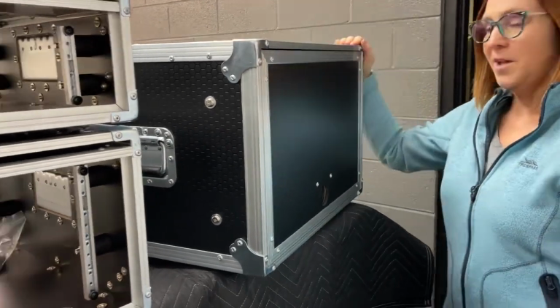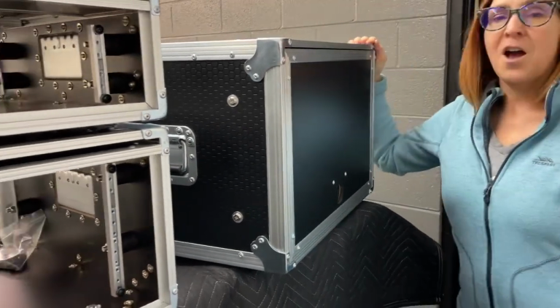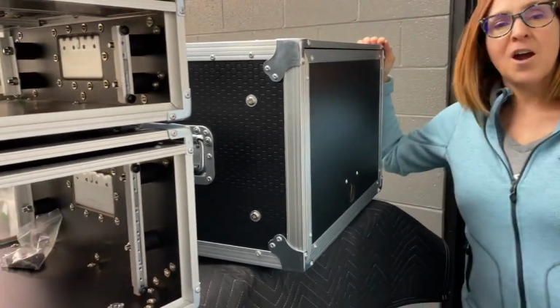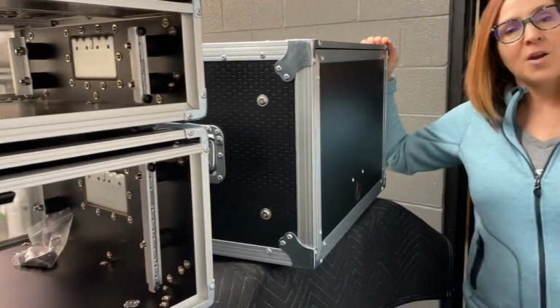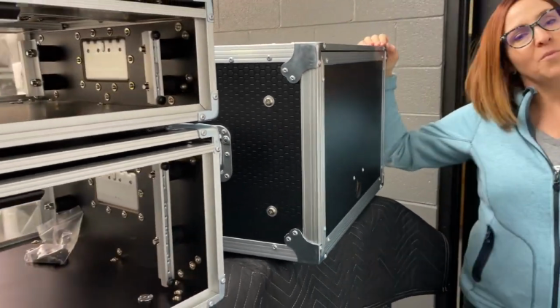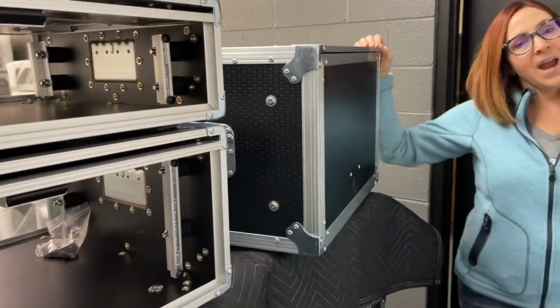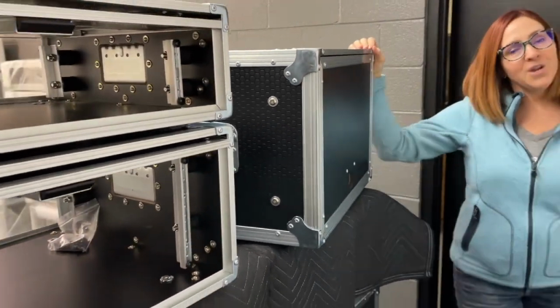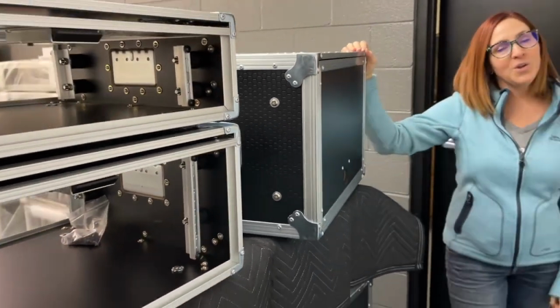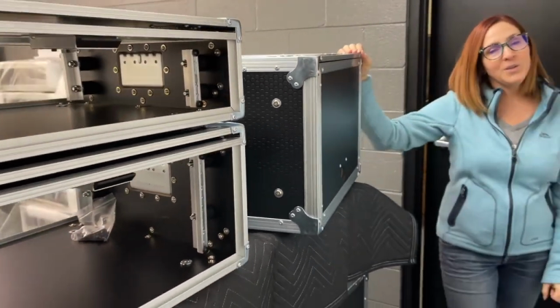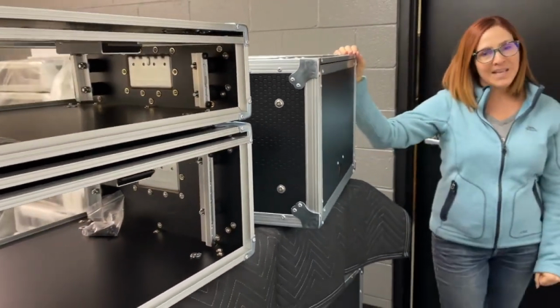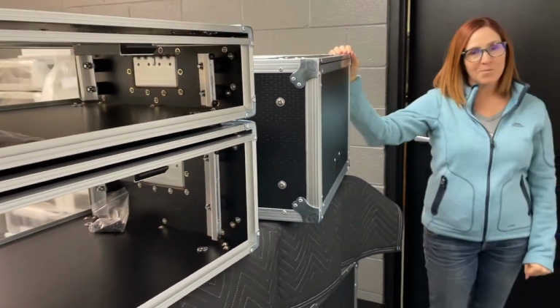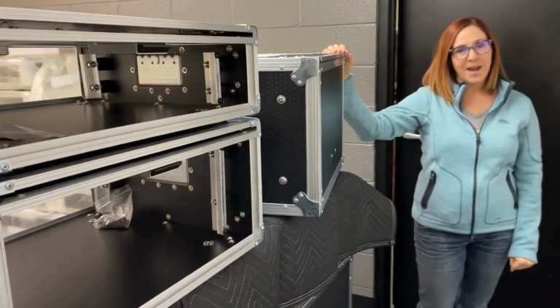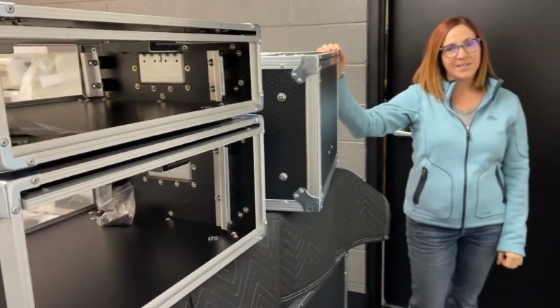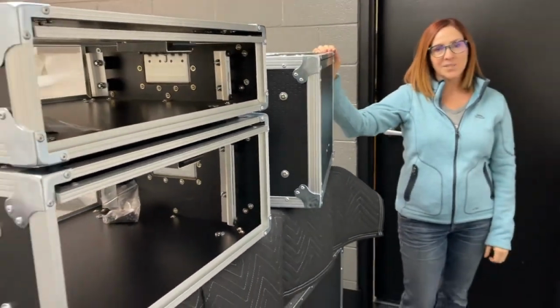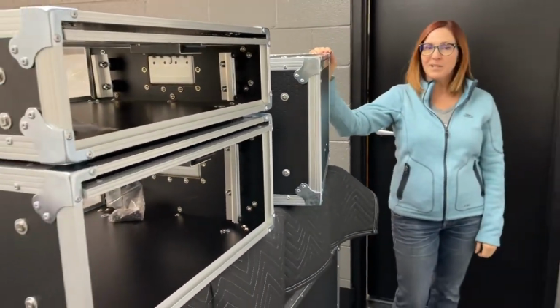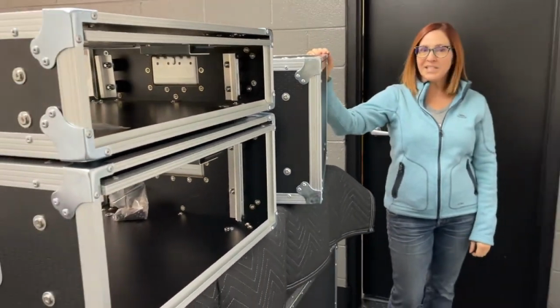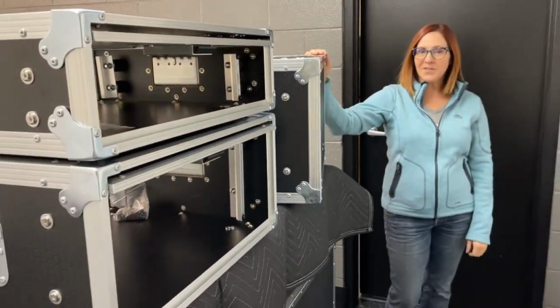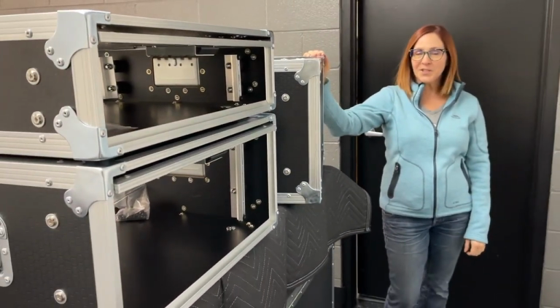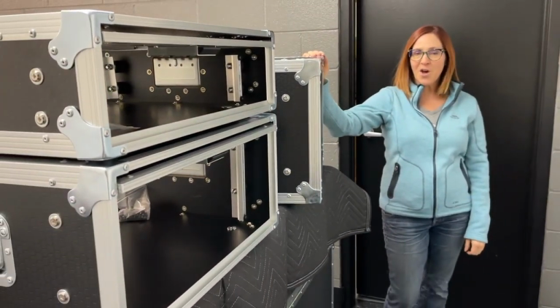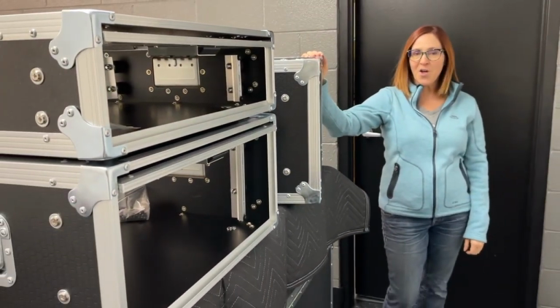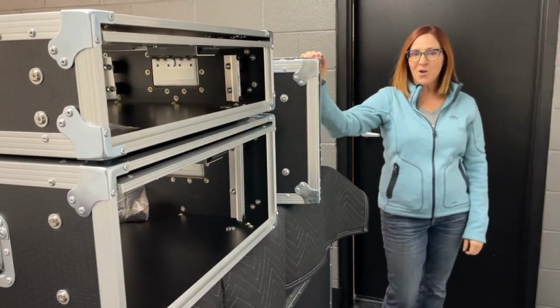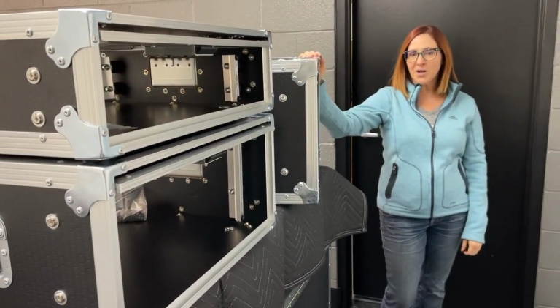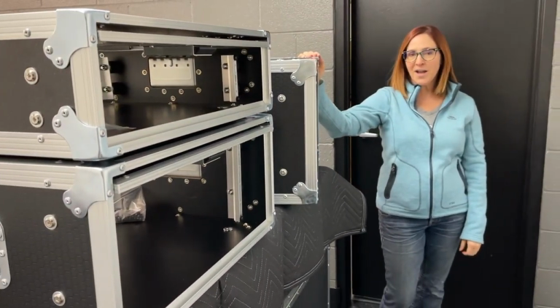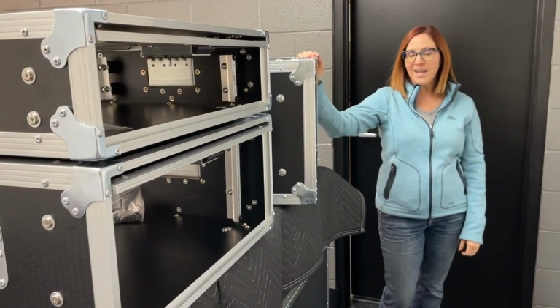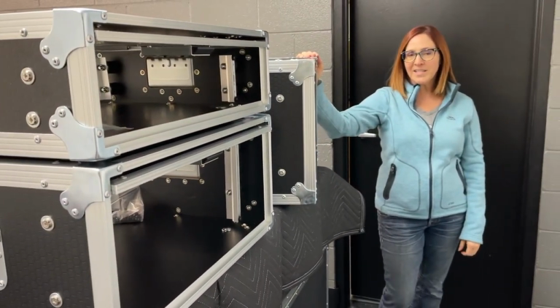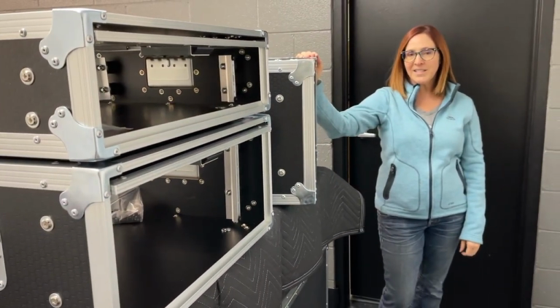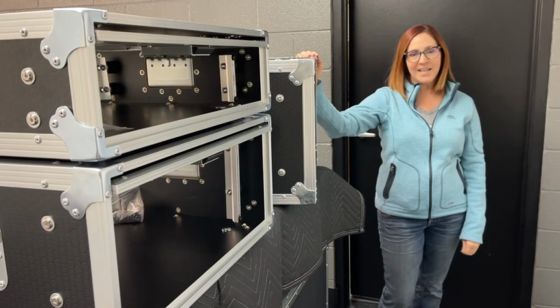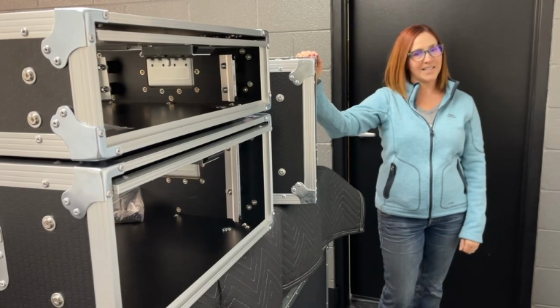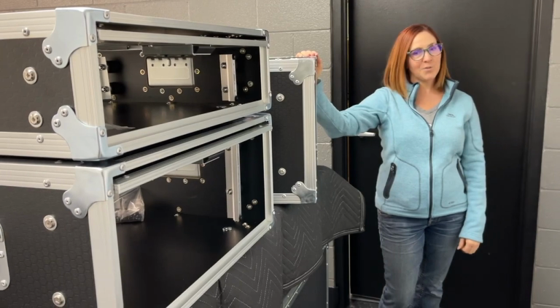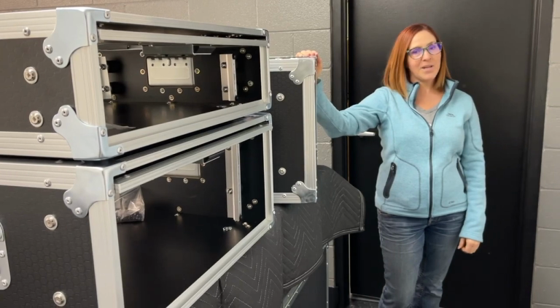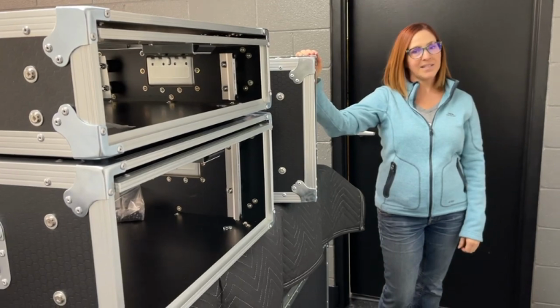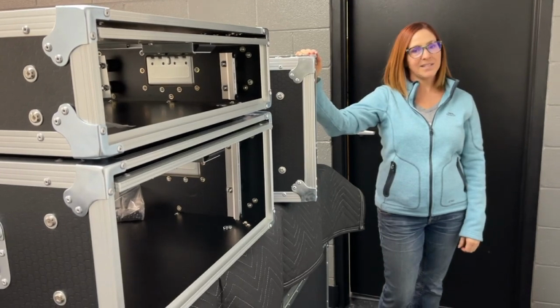Our brand new Slam Racks. Please give us a call or contact us at C3 Cases.